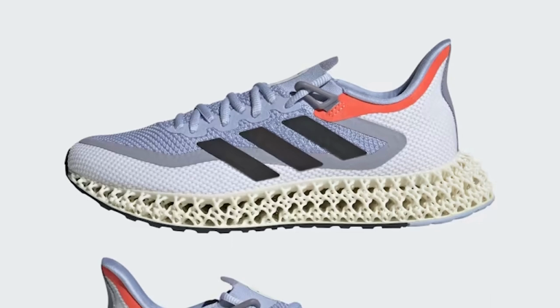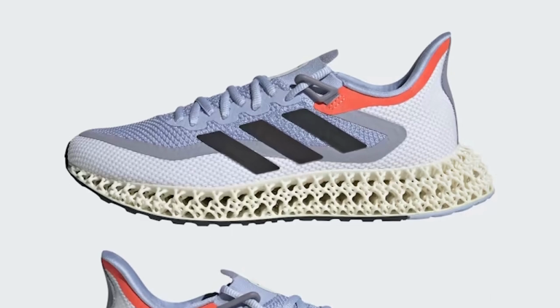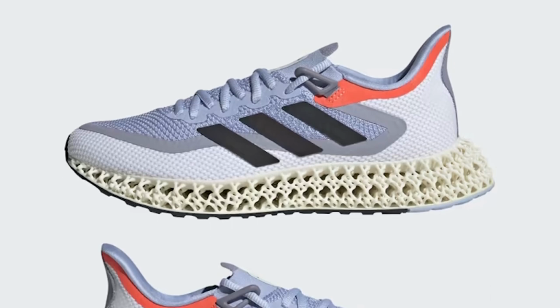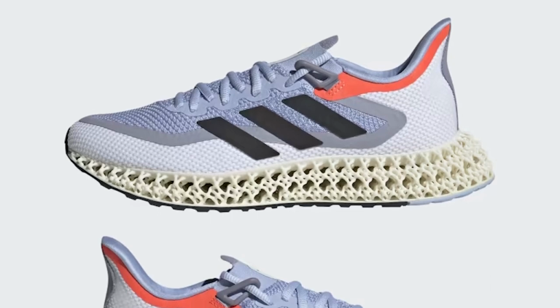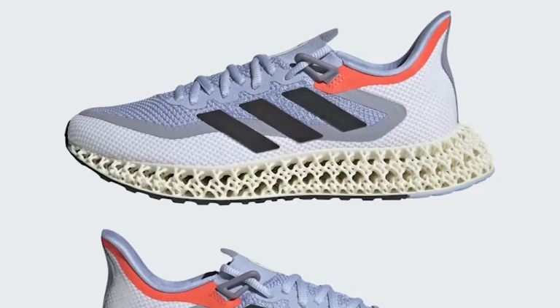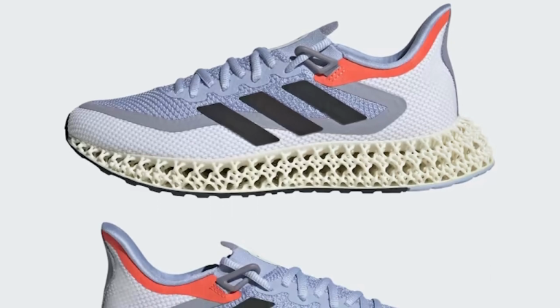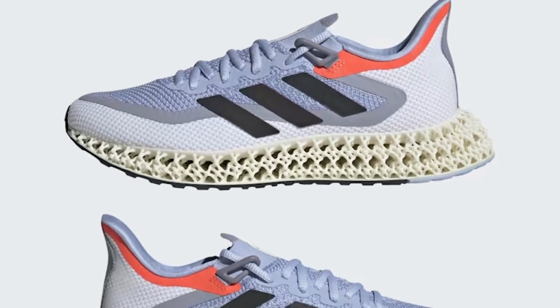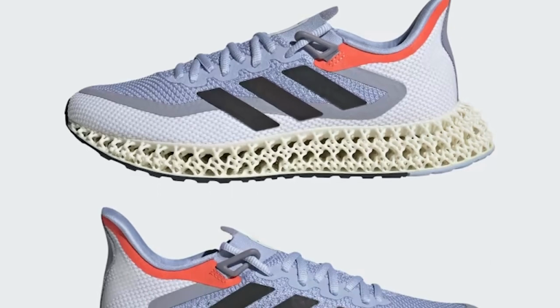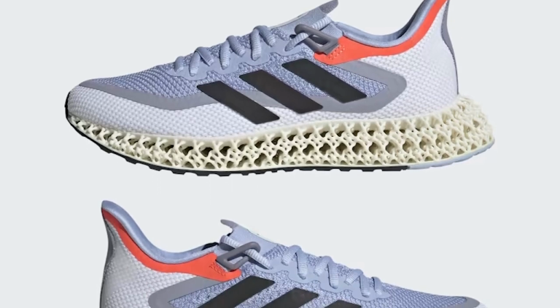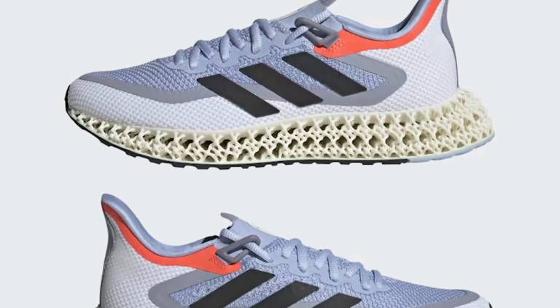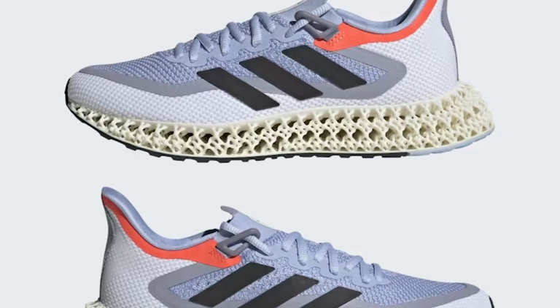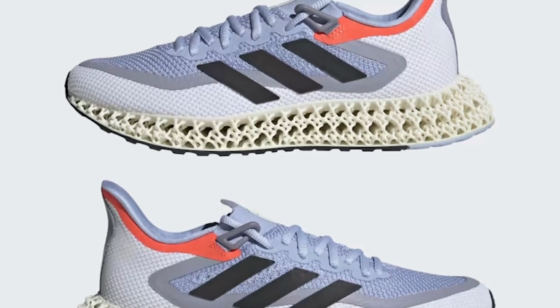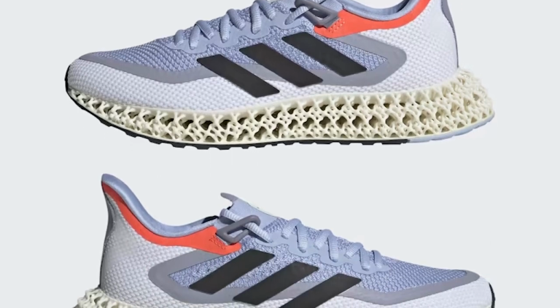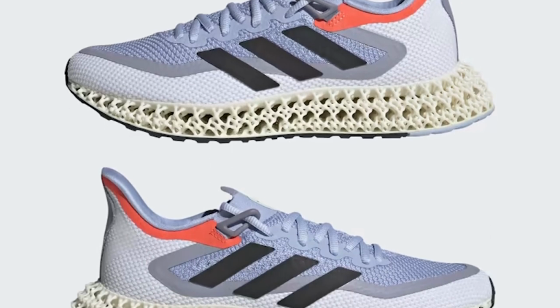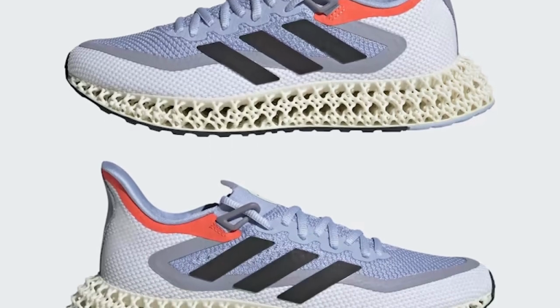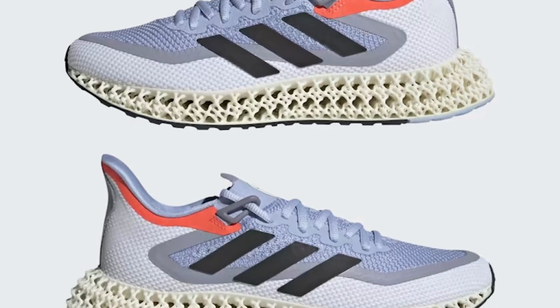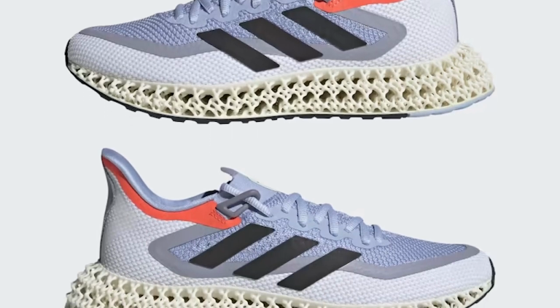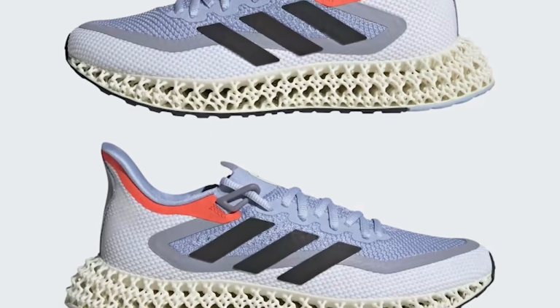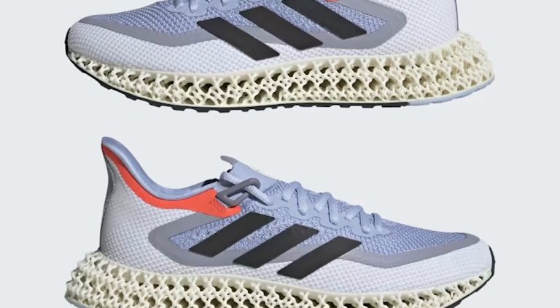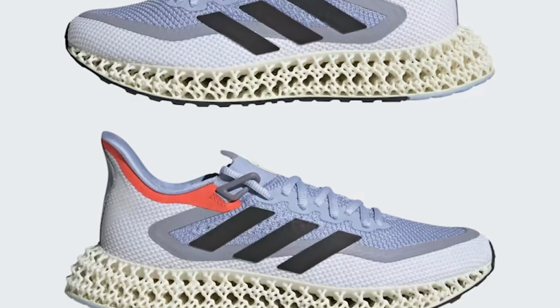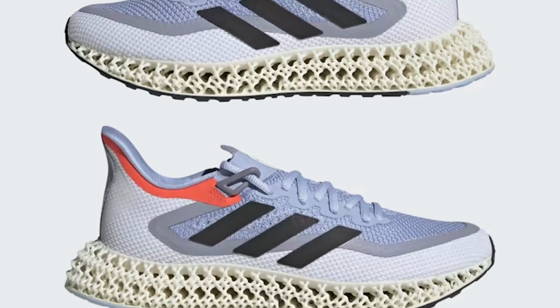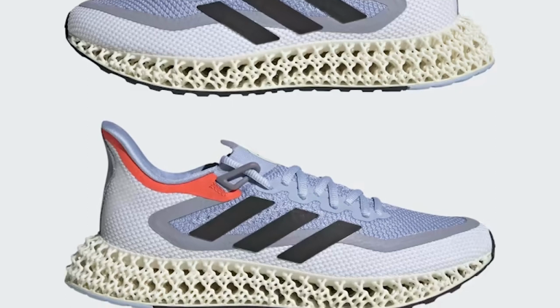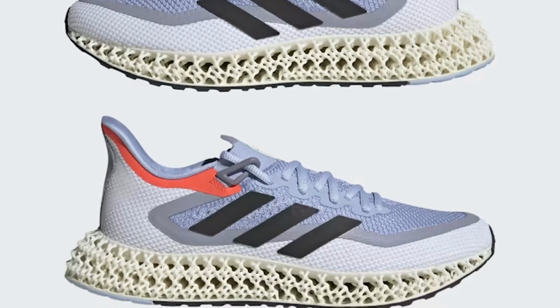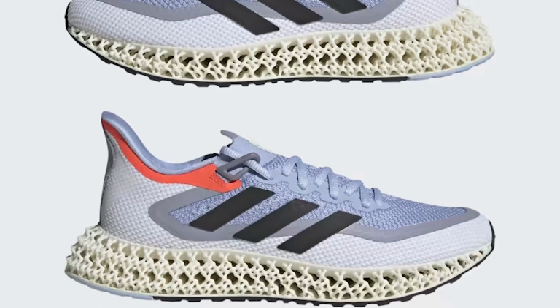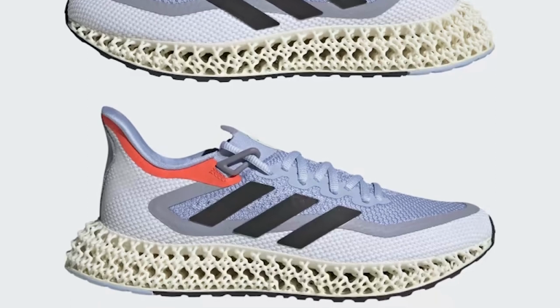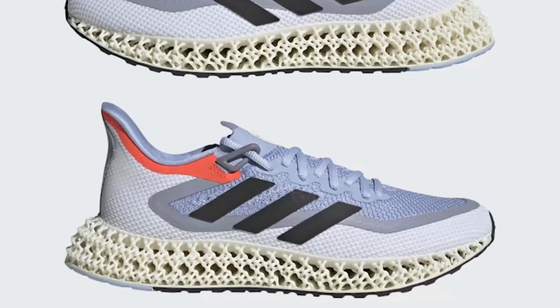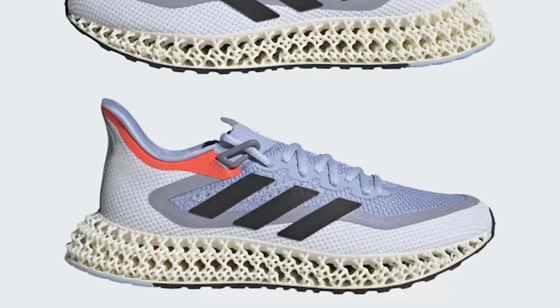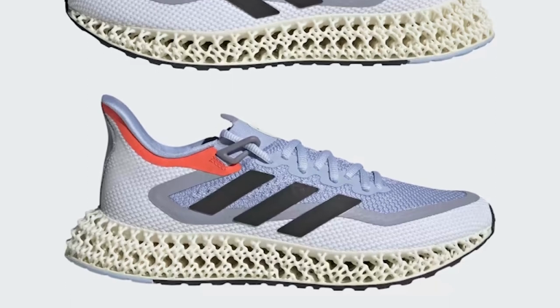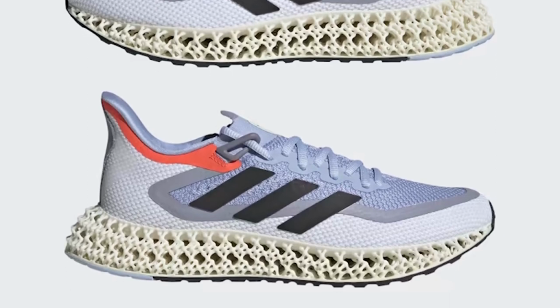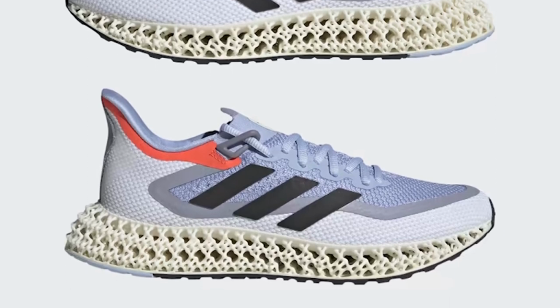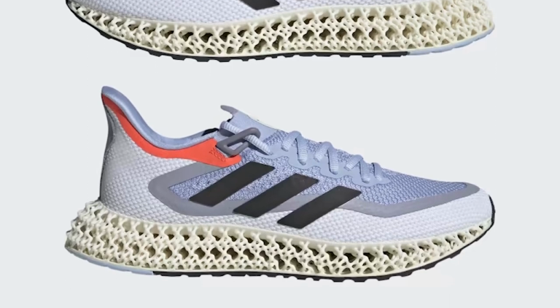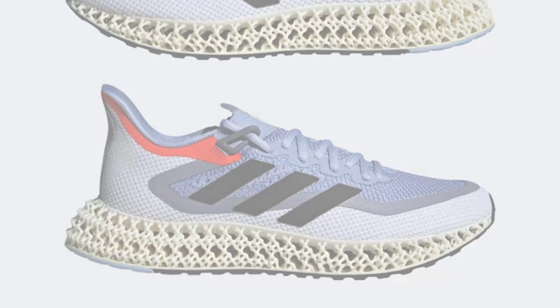These sneakers are perfect for running or any other high-impact activities and are sure to turn heads wherever you go. If you're looking for a shoe that combines style, comfort, and performance, the Adidas 4D FWD2 is an excellent choice.